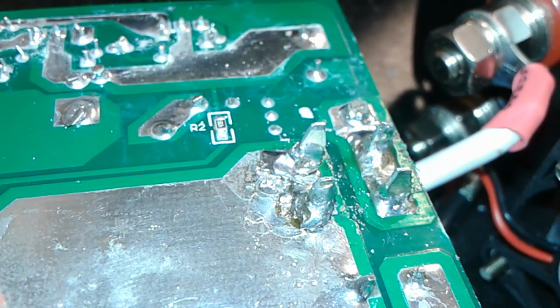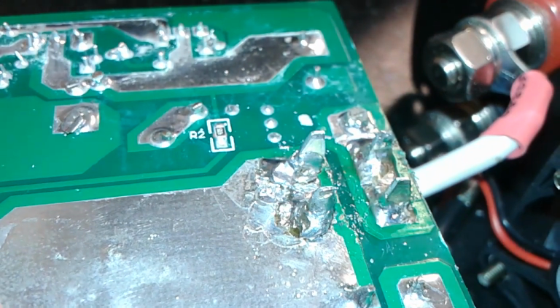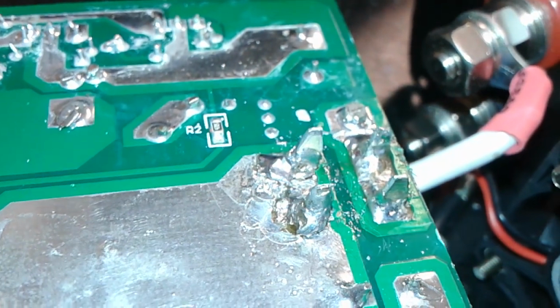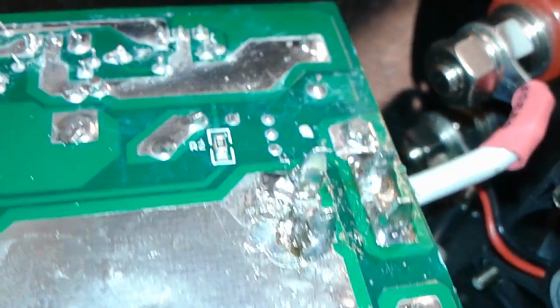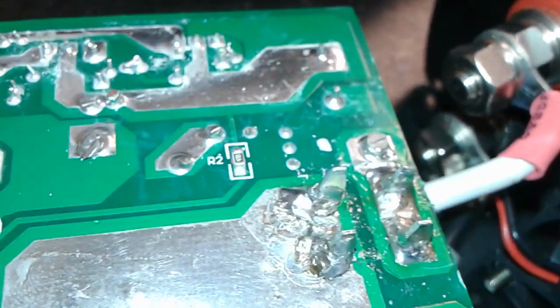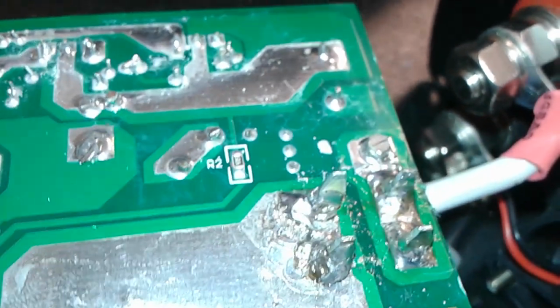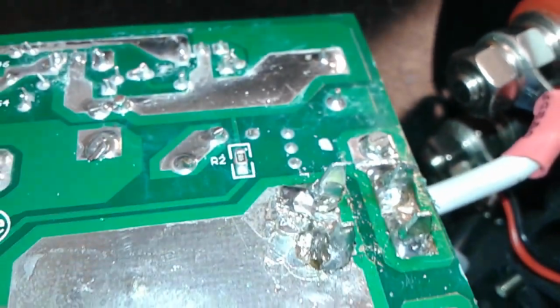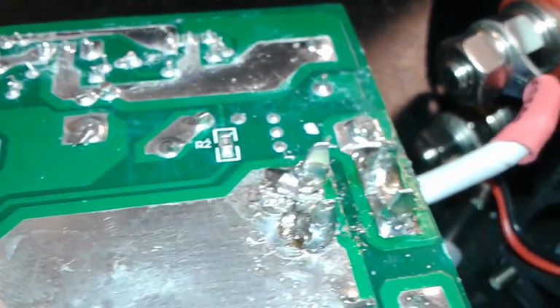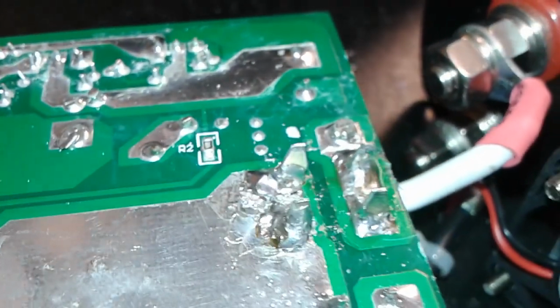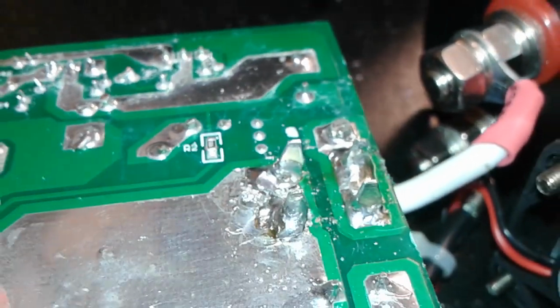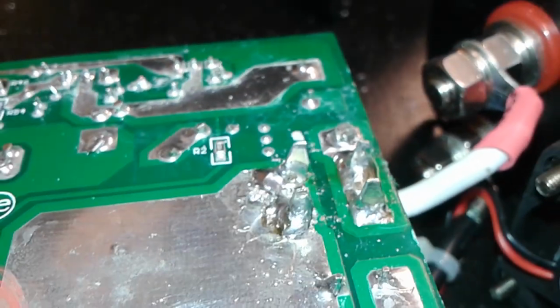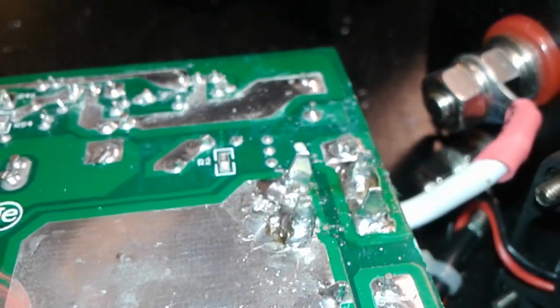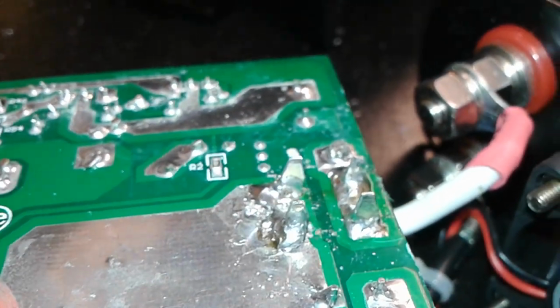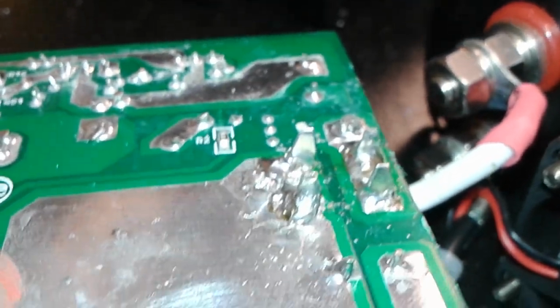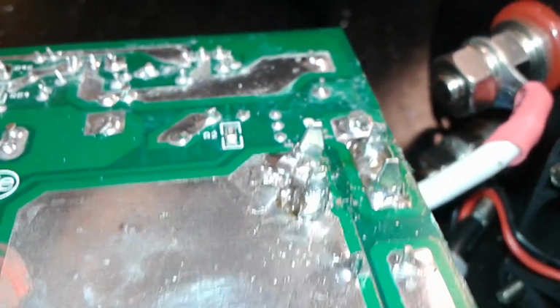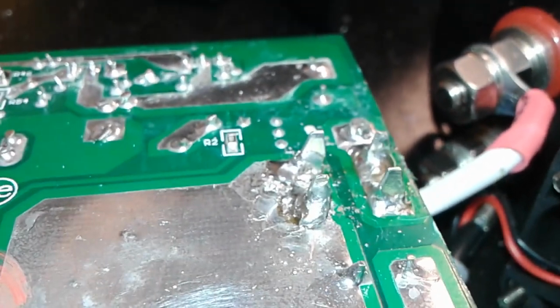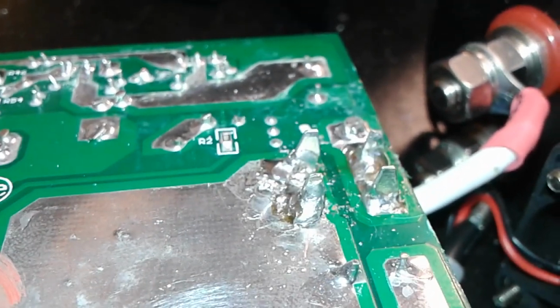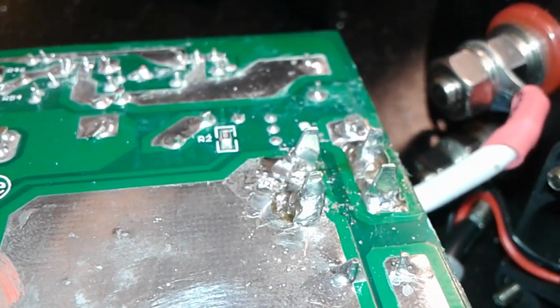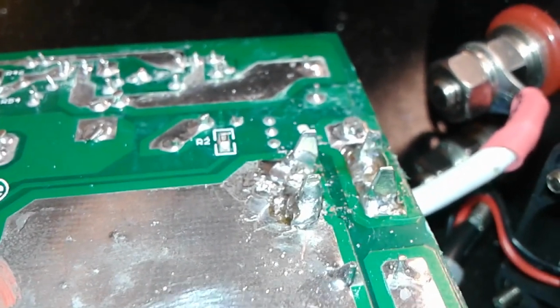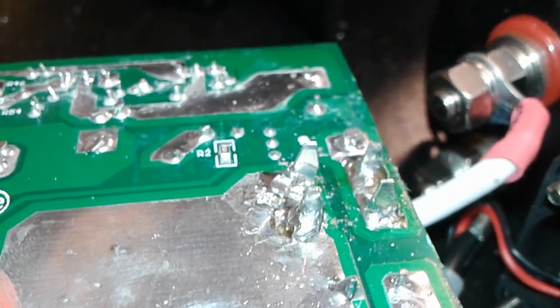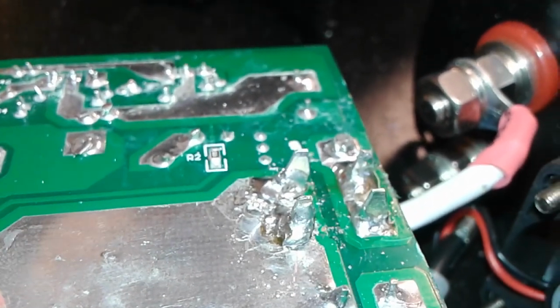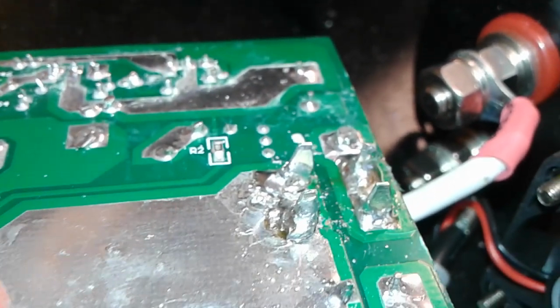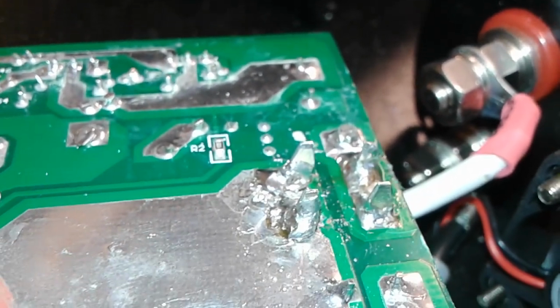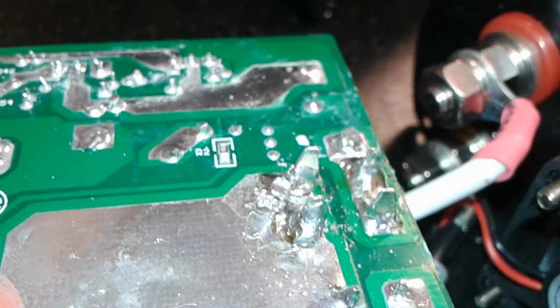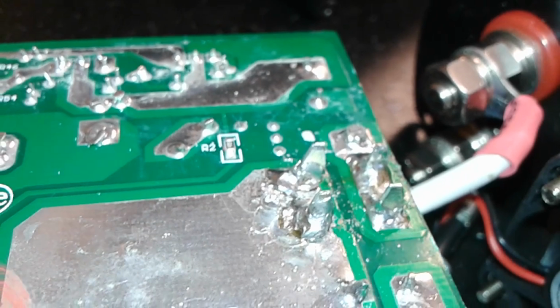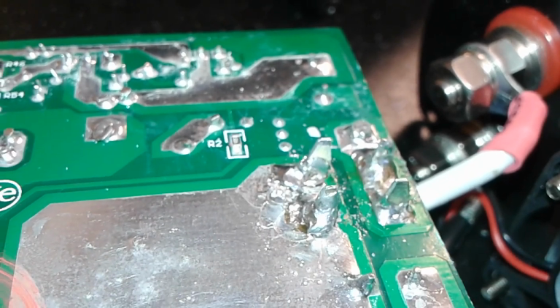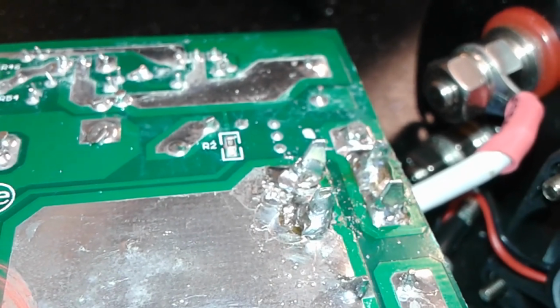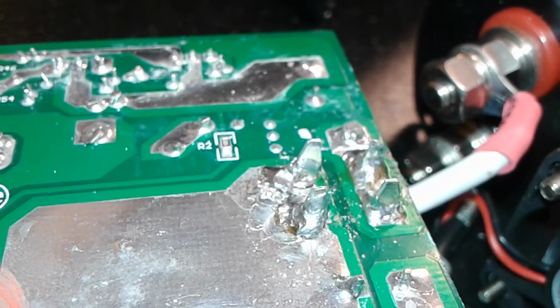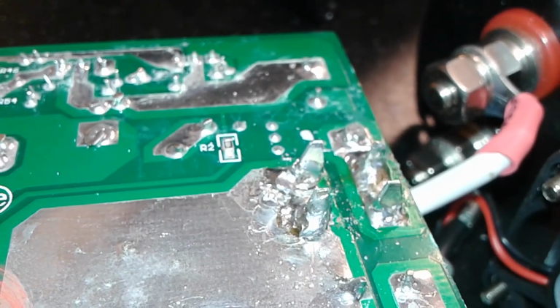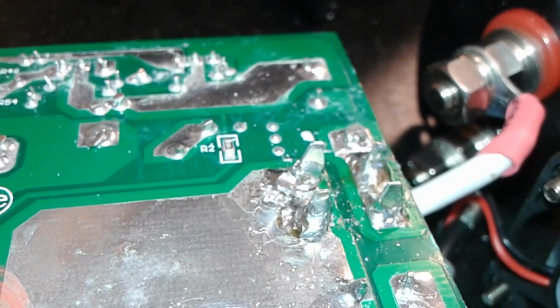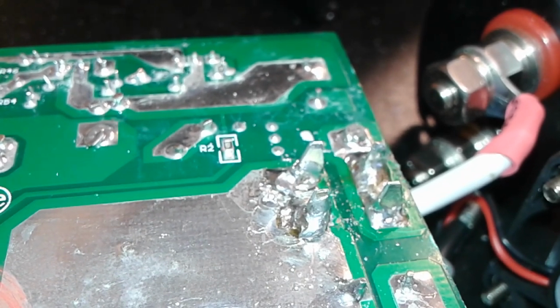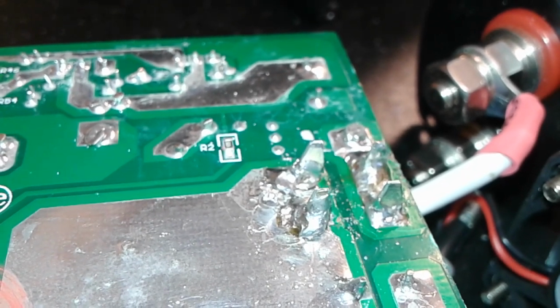I applied the solder, and now I can cut the extra leads and then close it up.